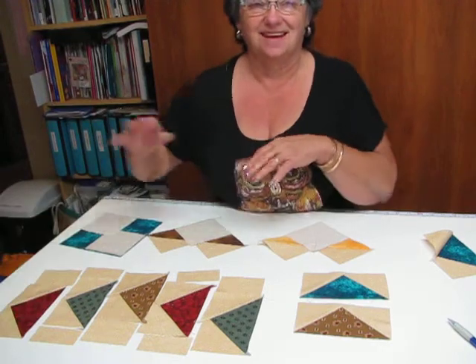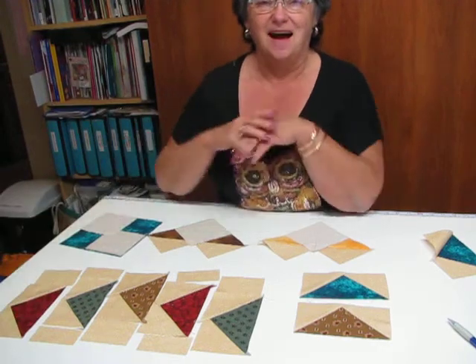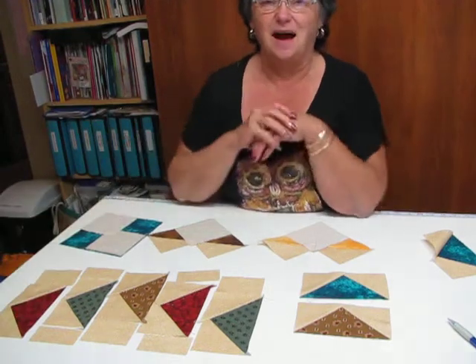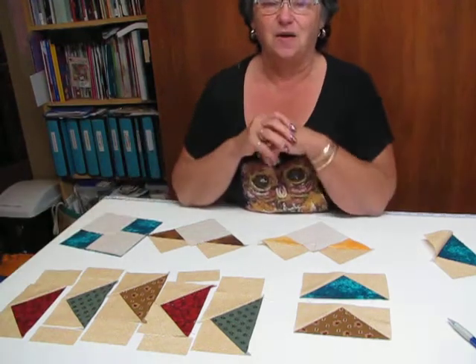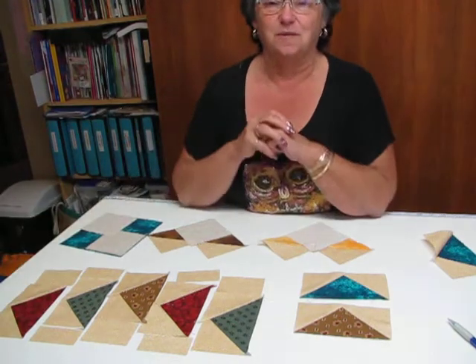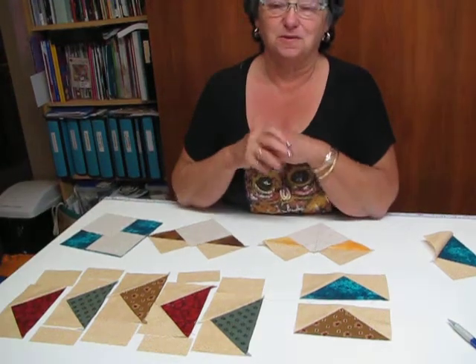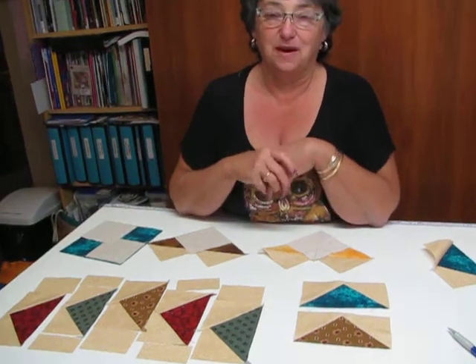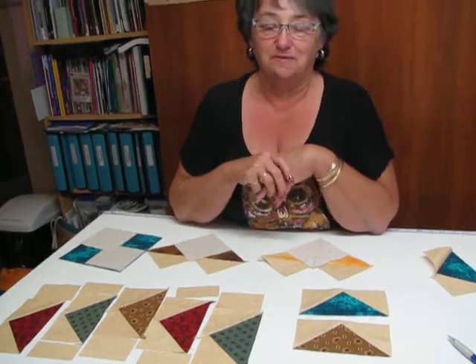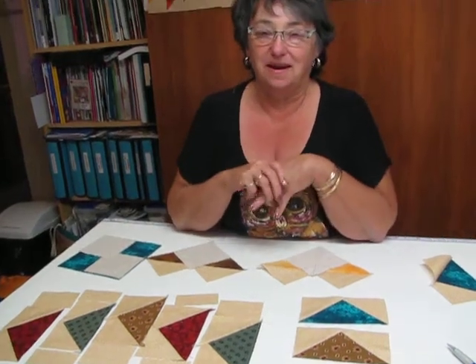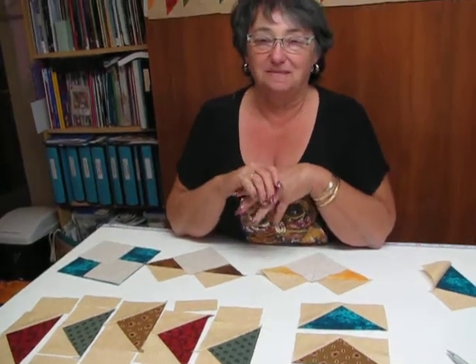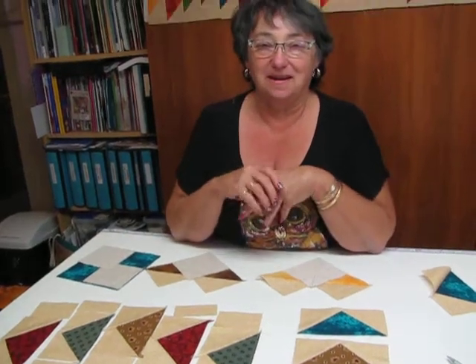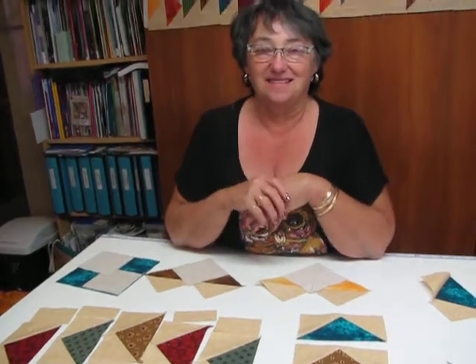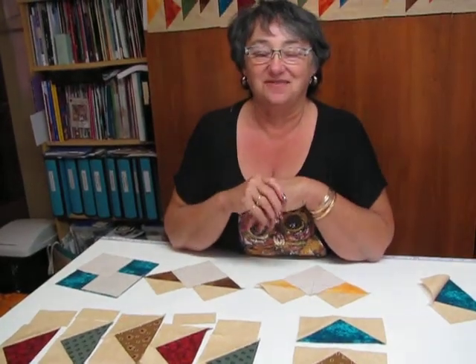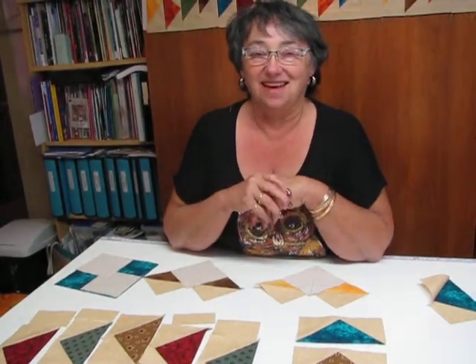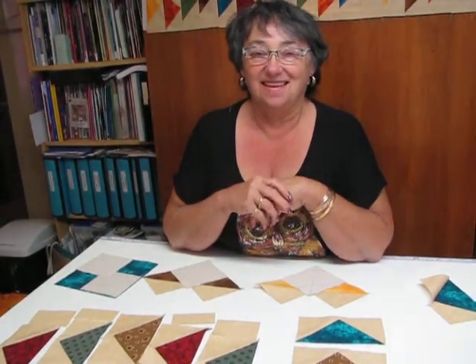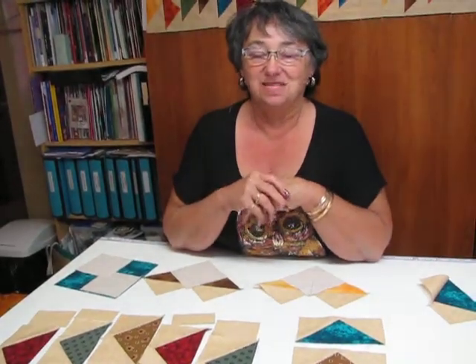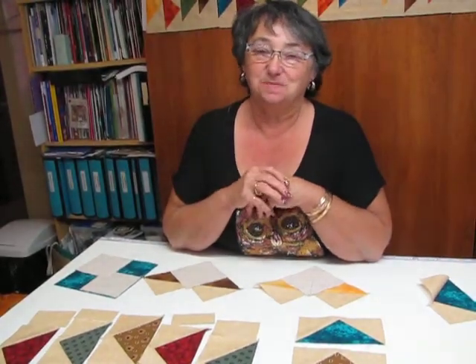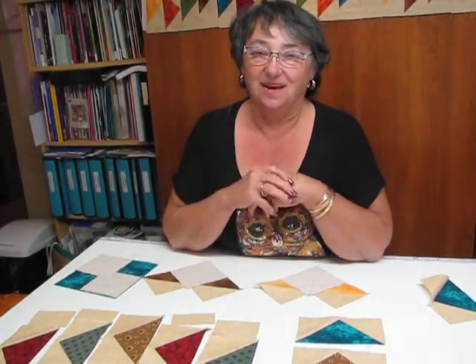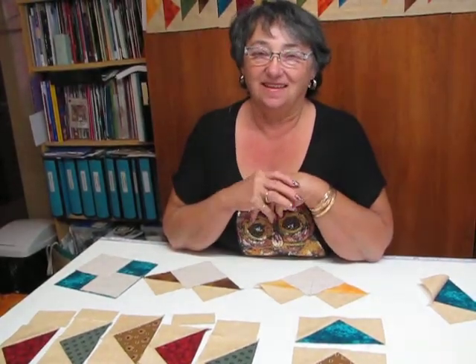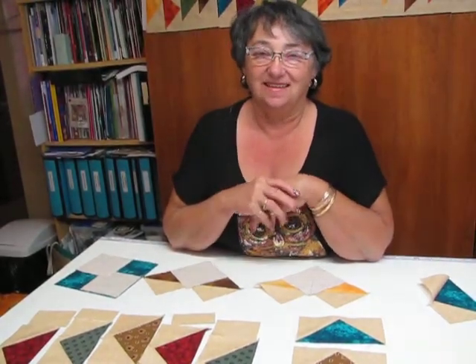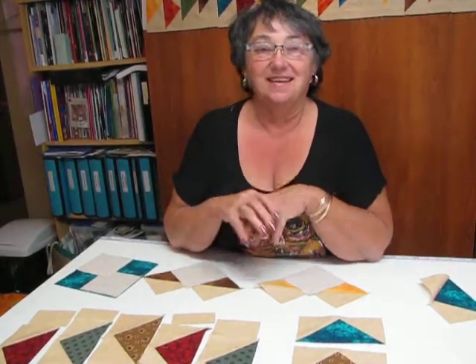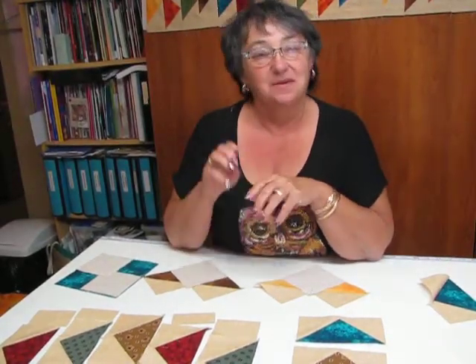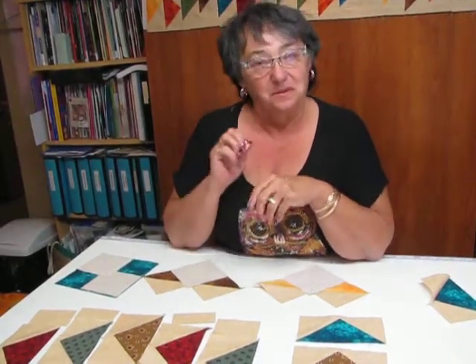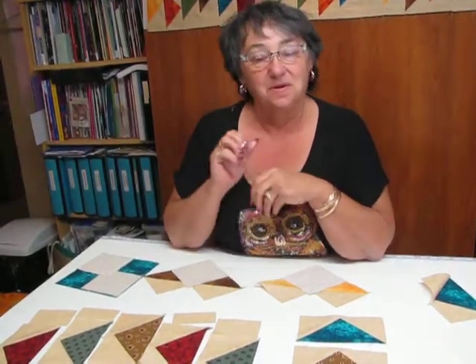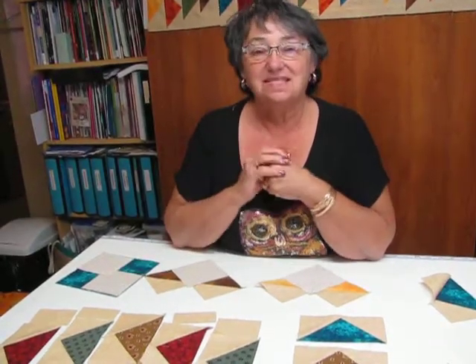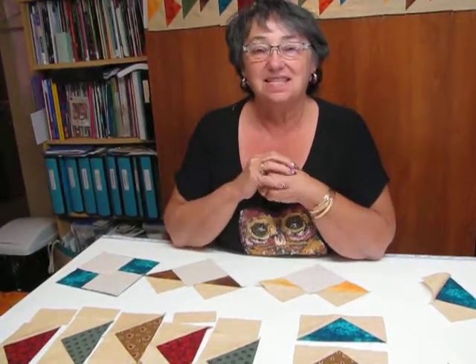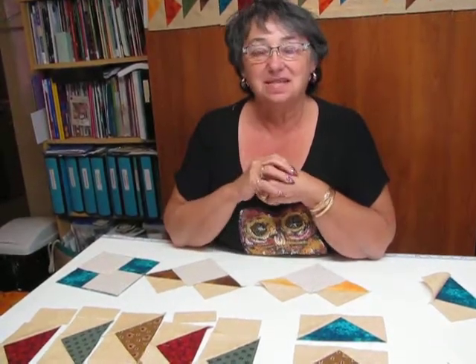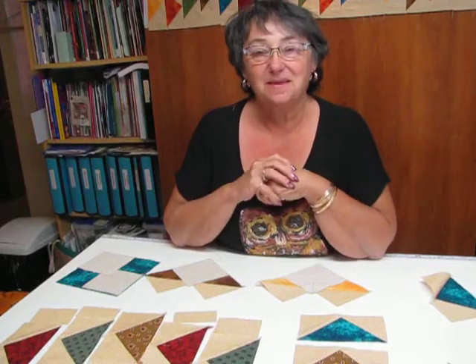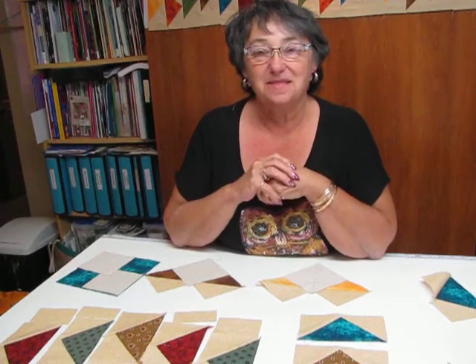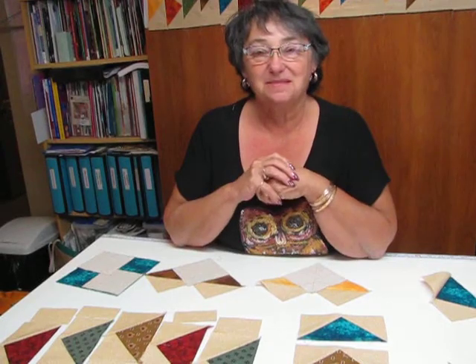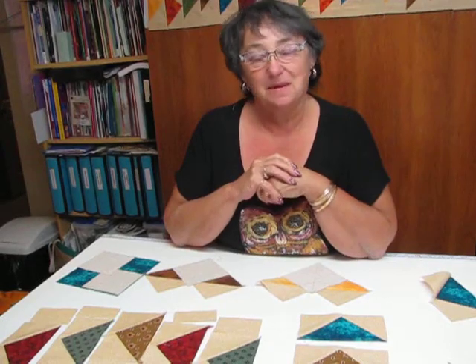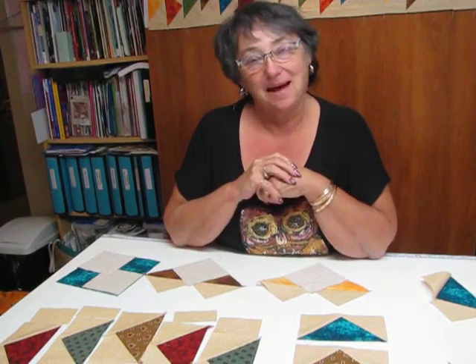I hope that you have fun making a flying geese block. I'm going to see you next month. Bye bye.